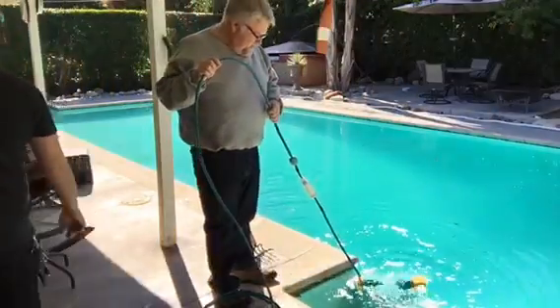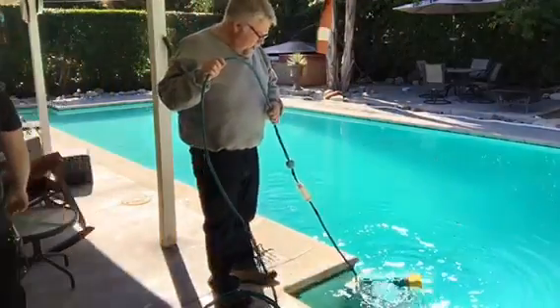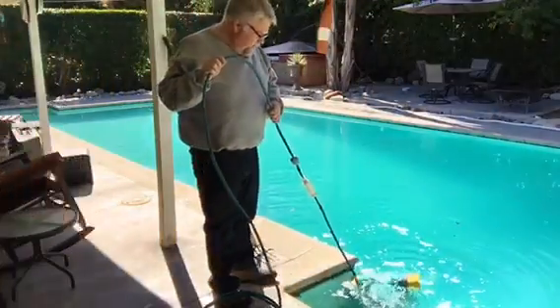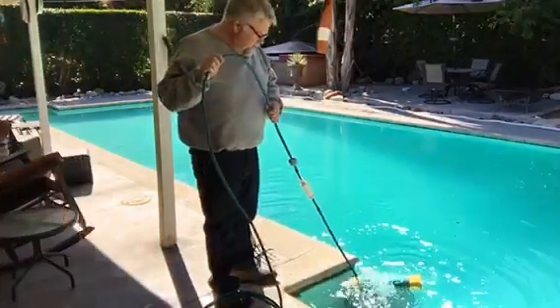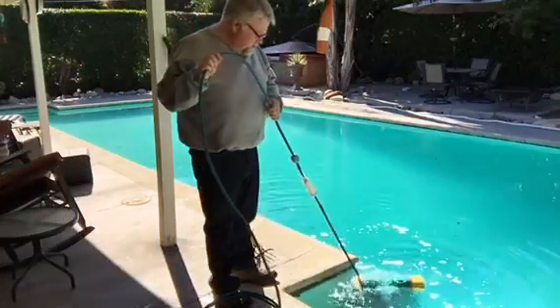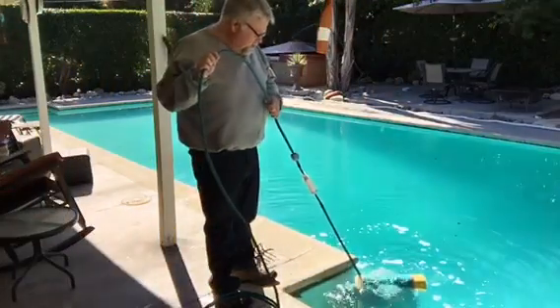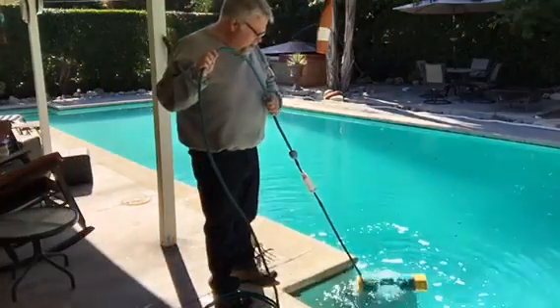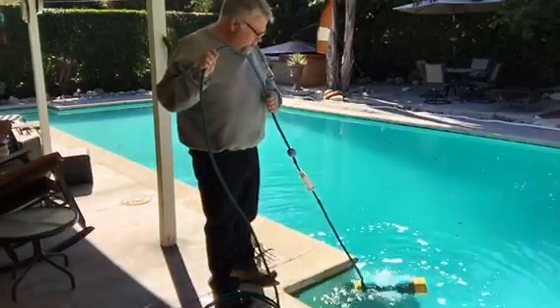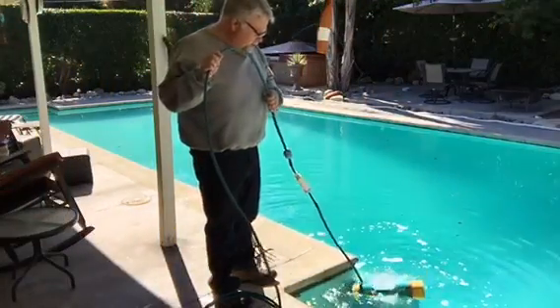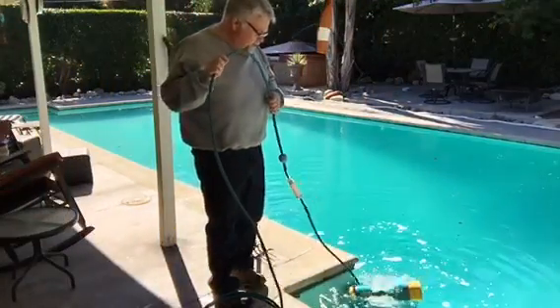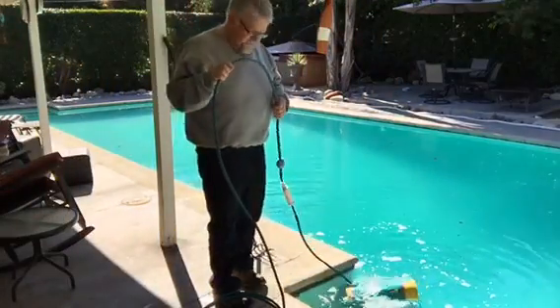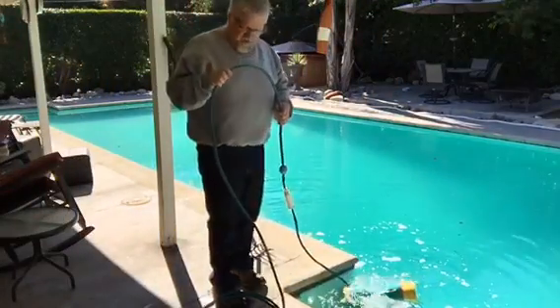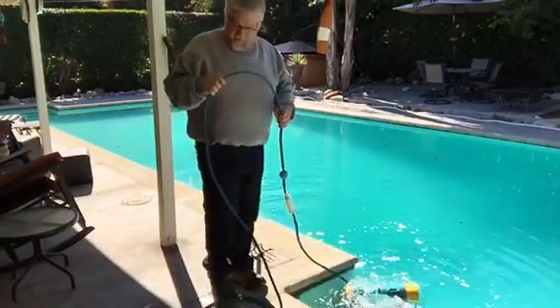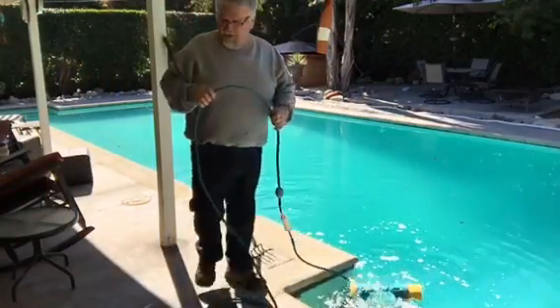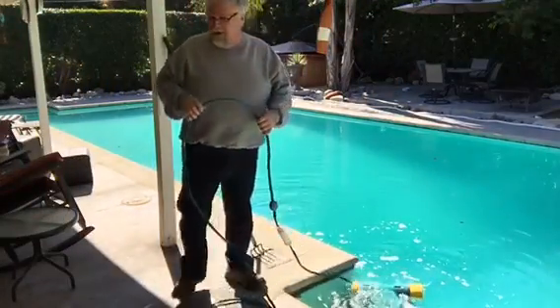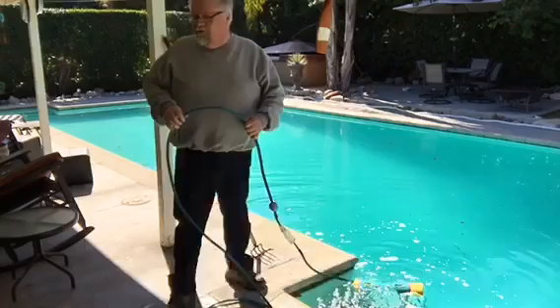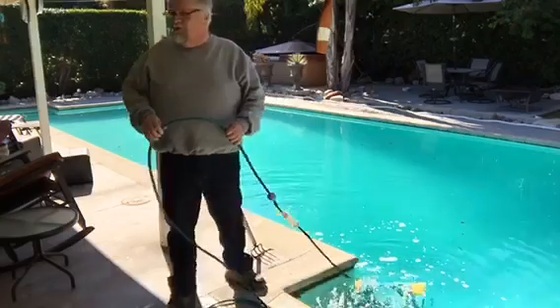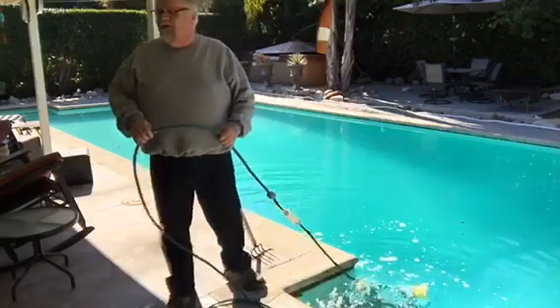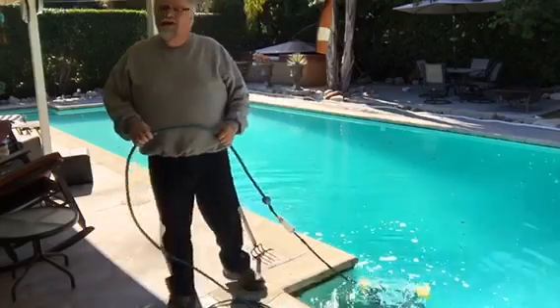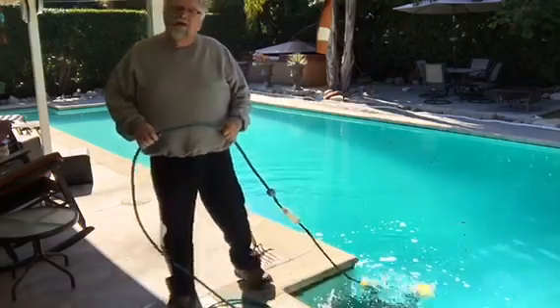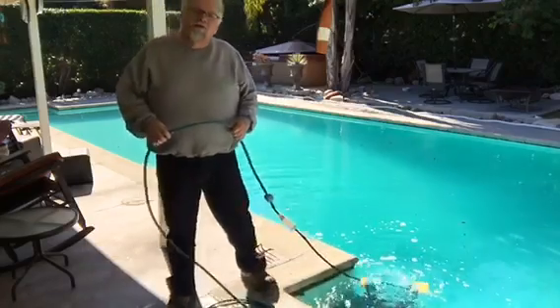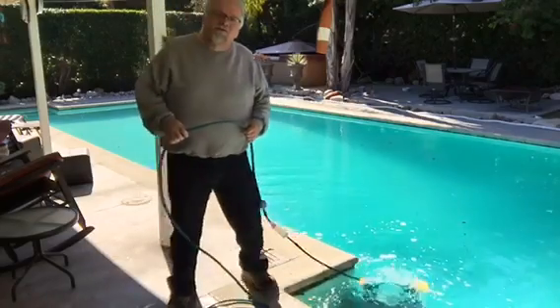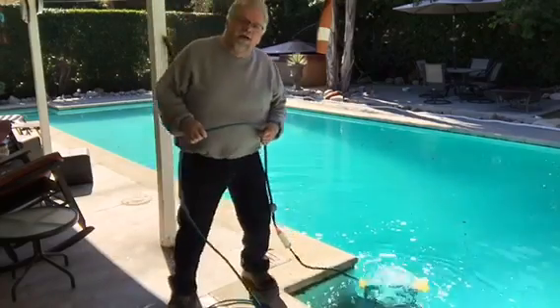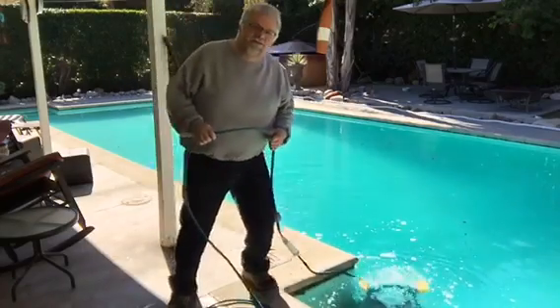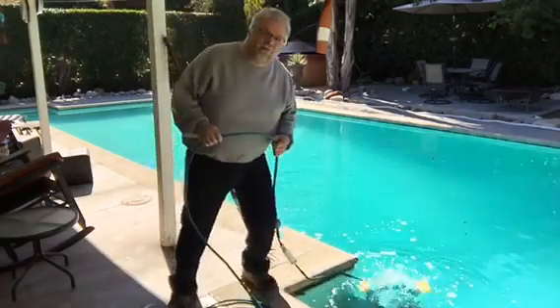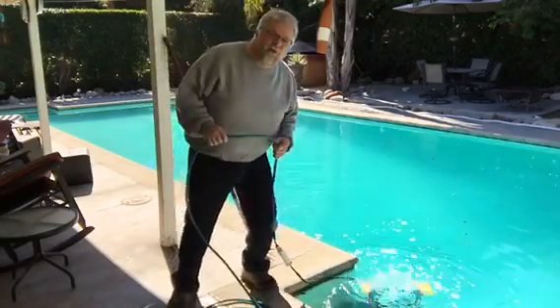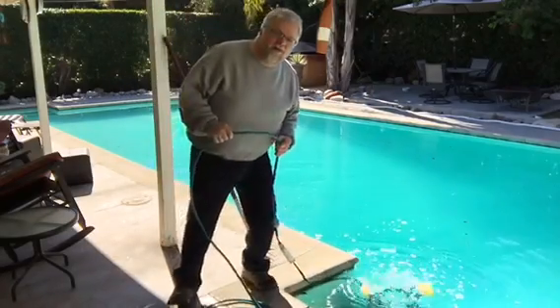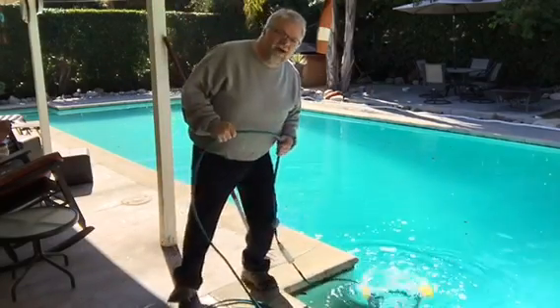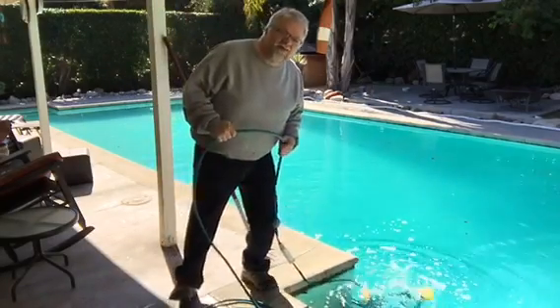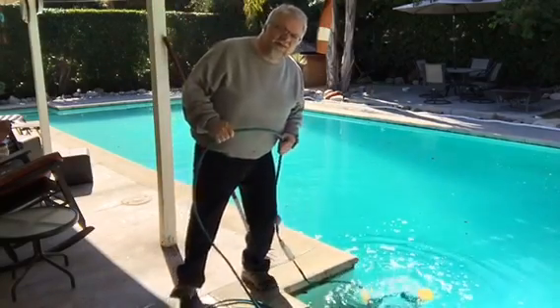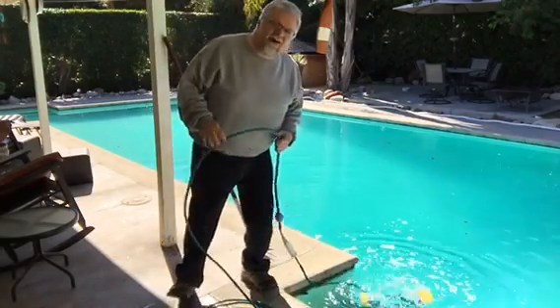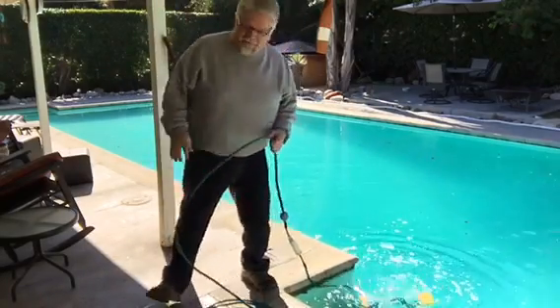Wow, this thing's still going. No wonder it was fighting me. Perfect. Step one: make sure it's off.